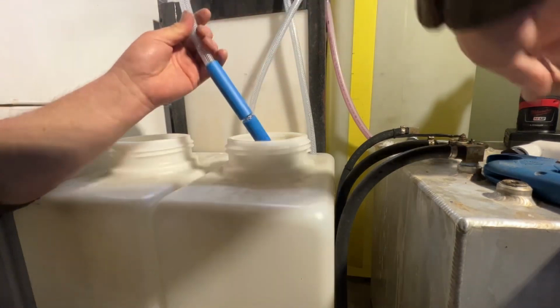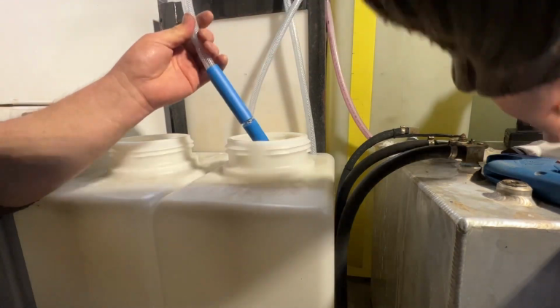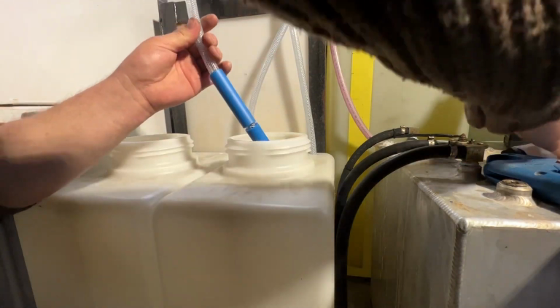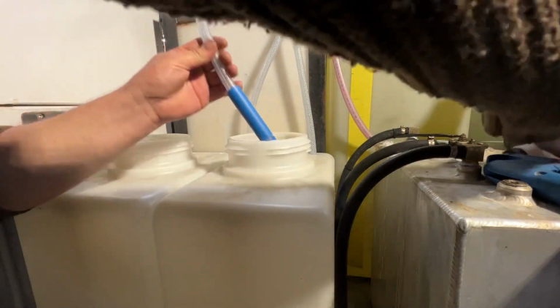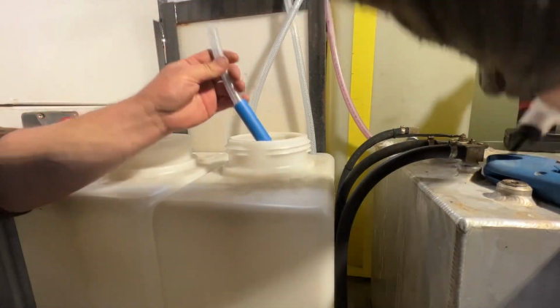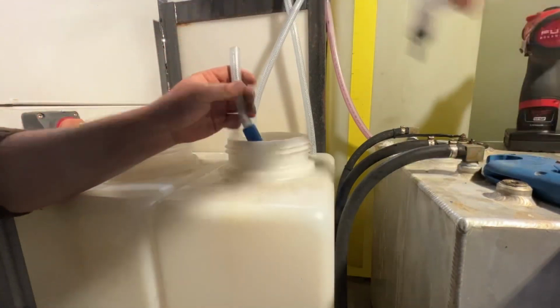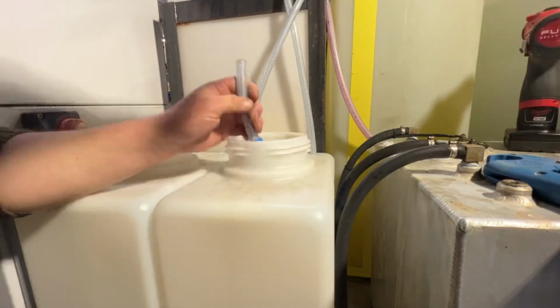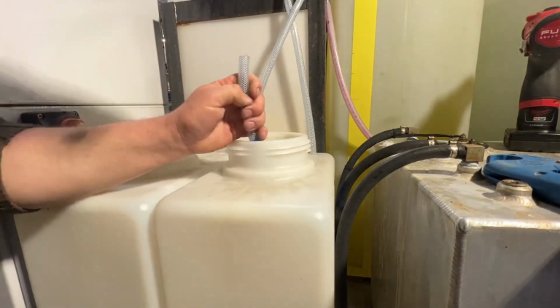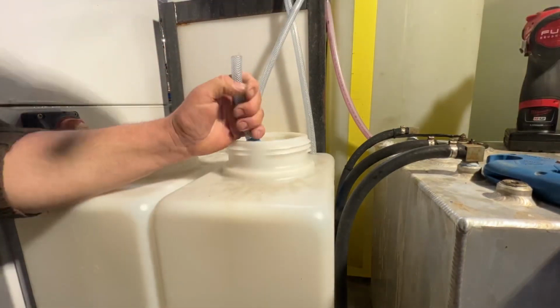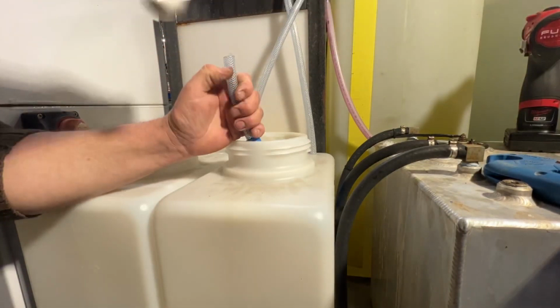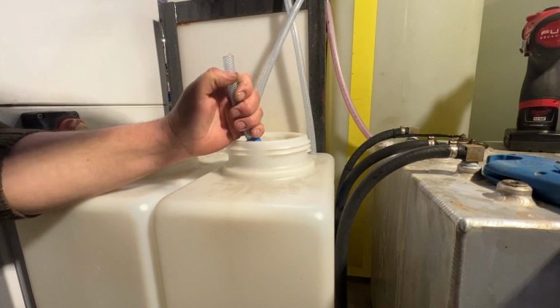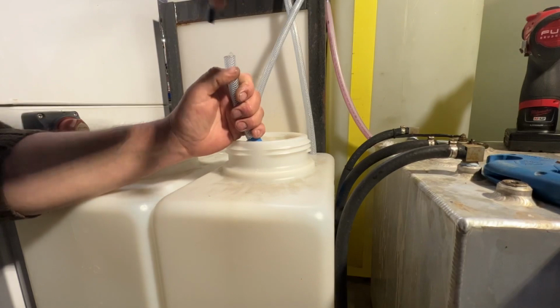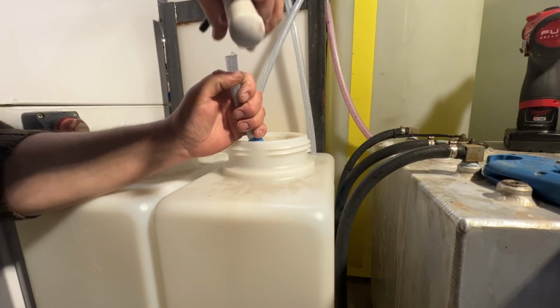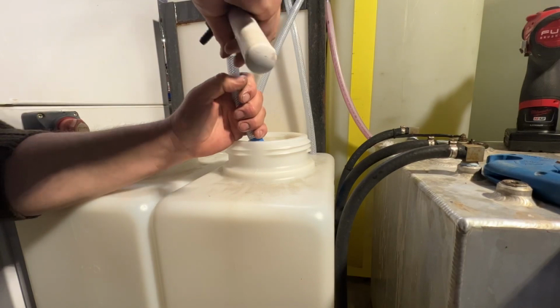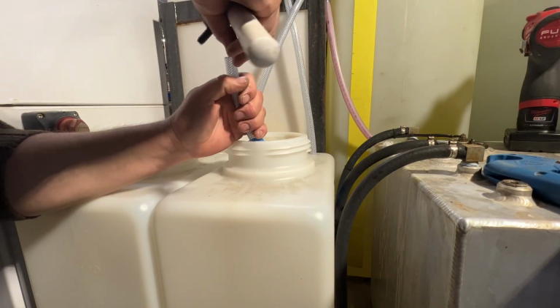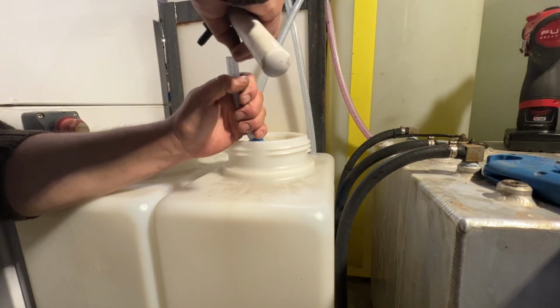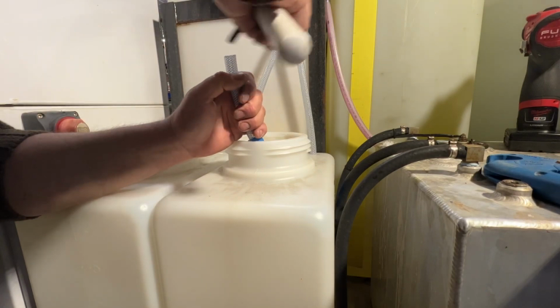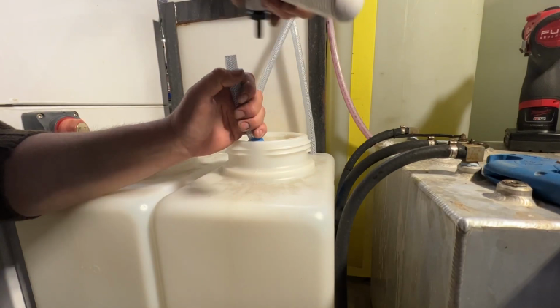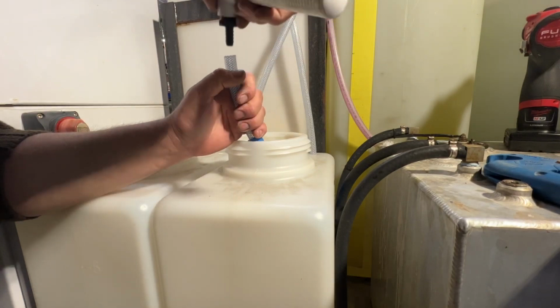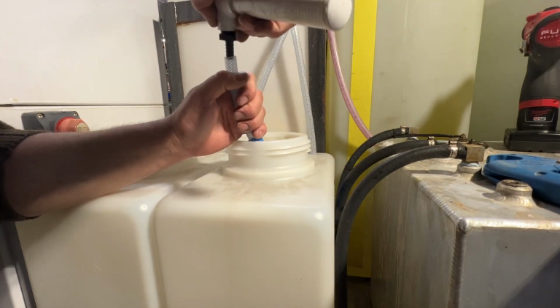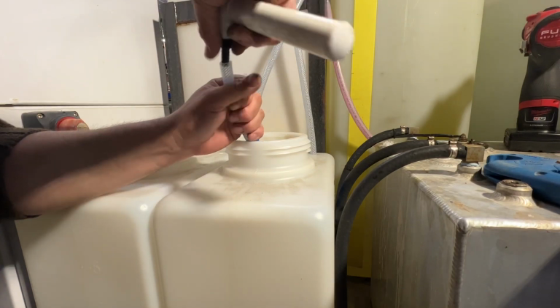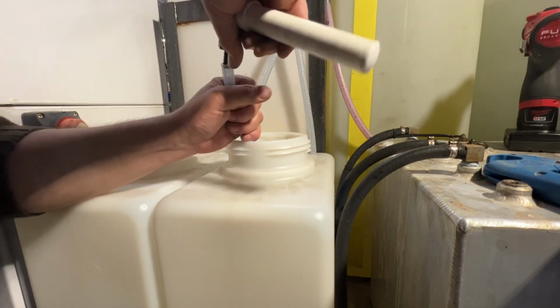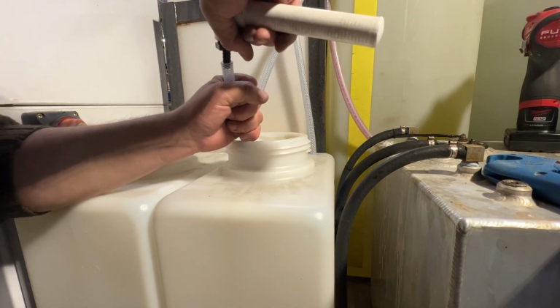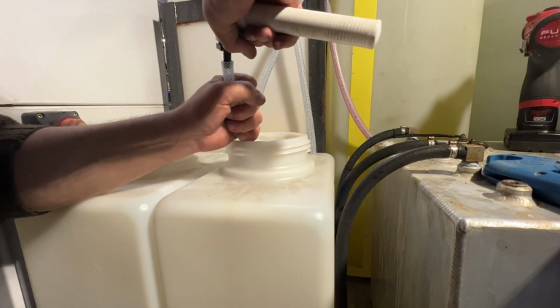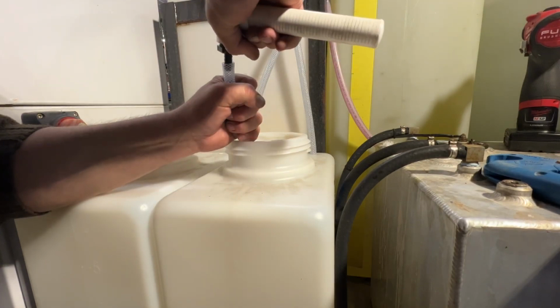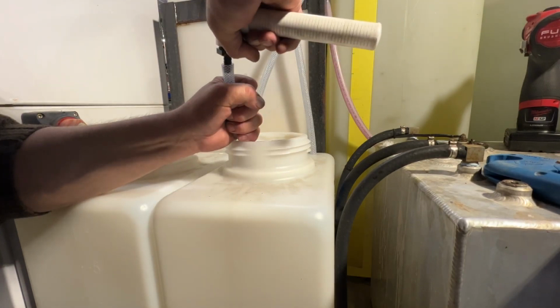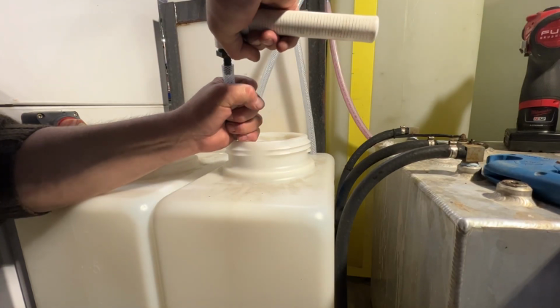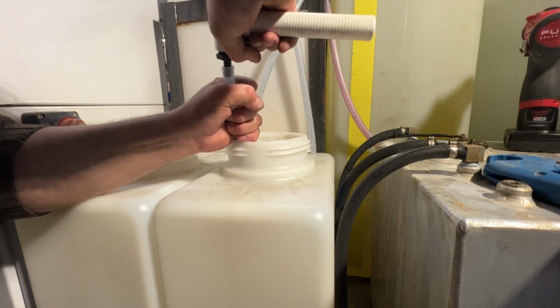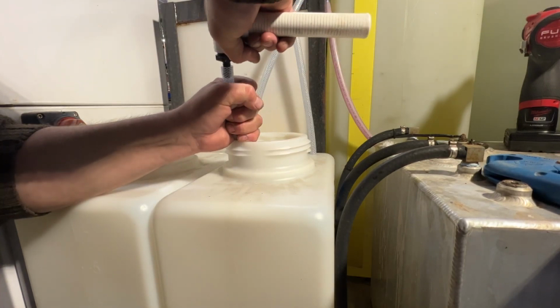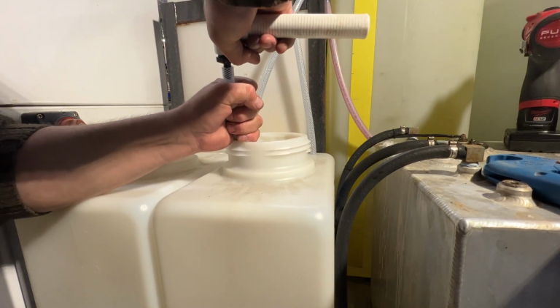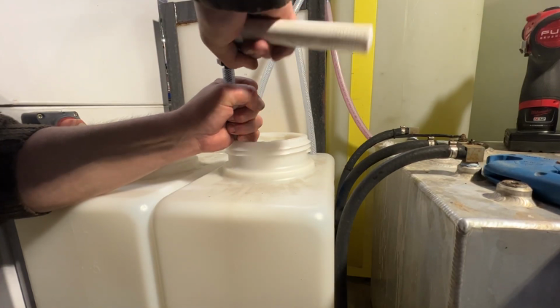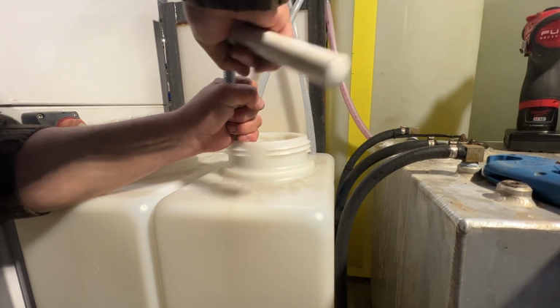We're going to stick our hose on now. There's no clamp, there's no pressure on there, so these barbs stick on pretty tight.